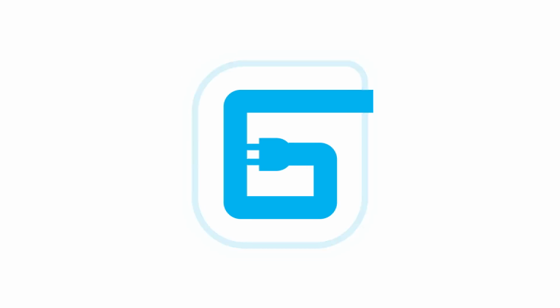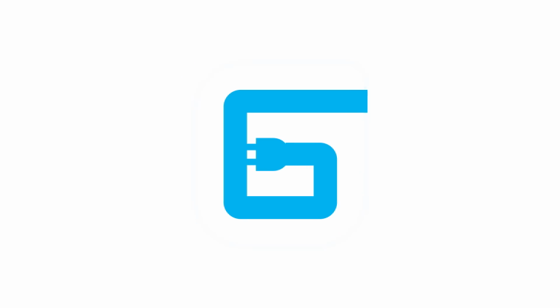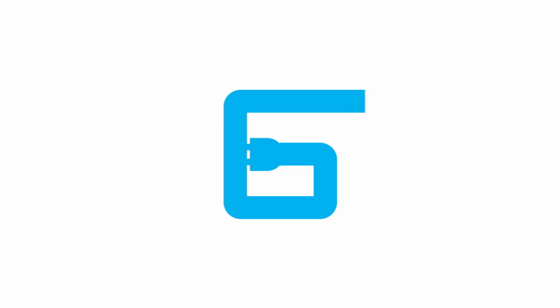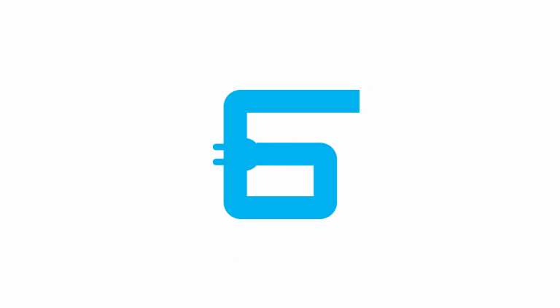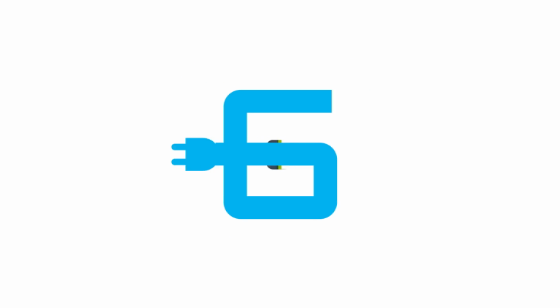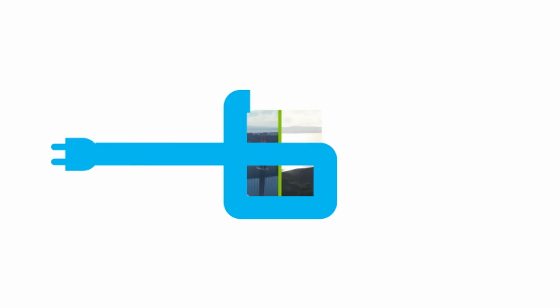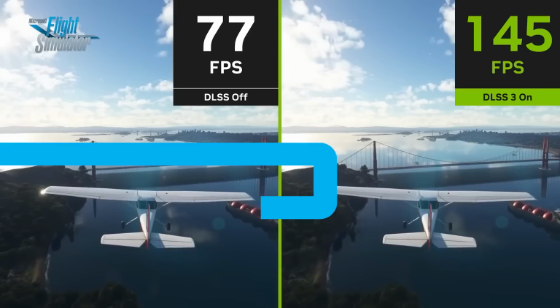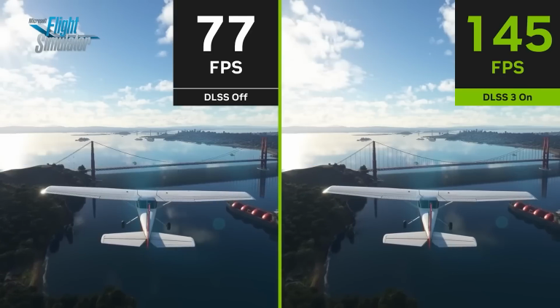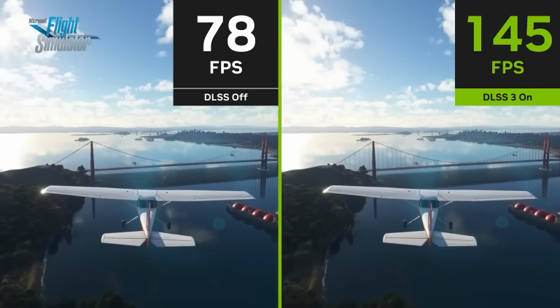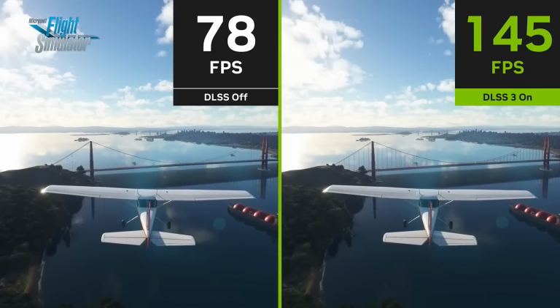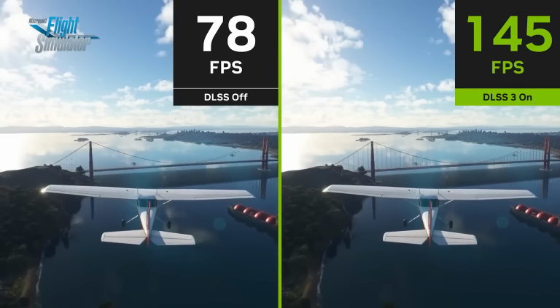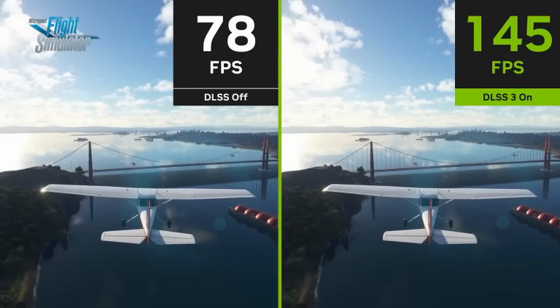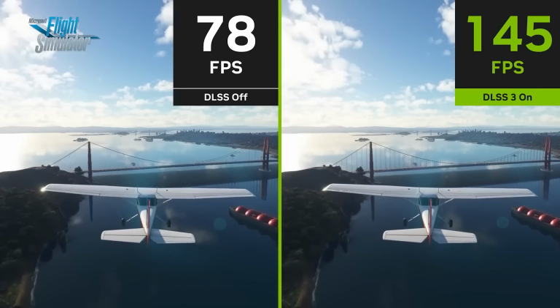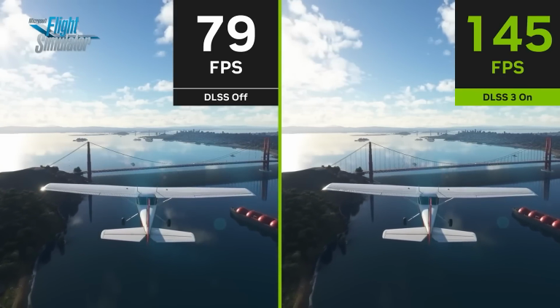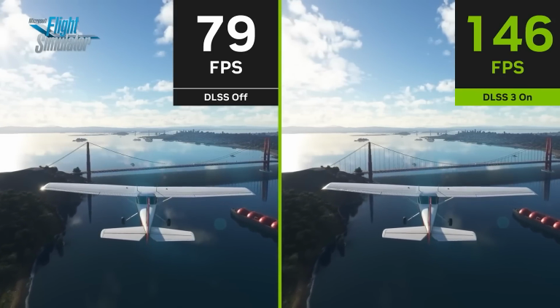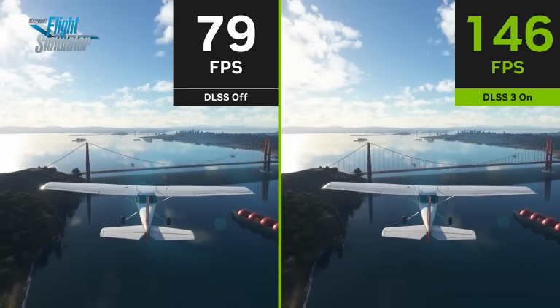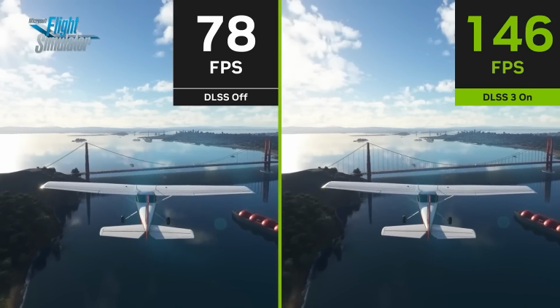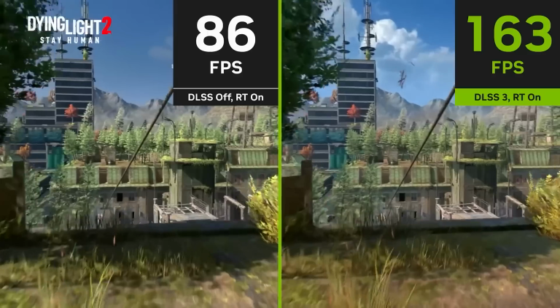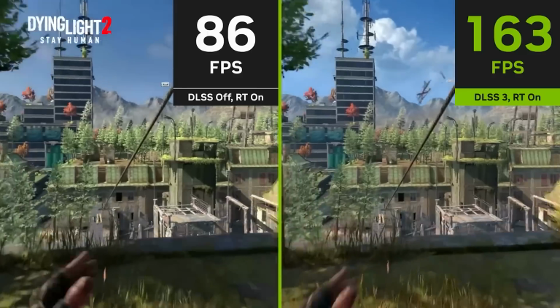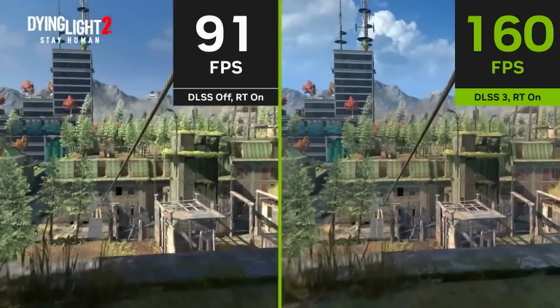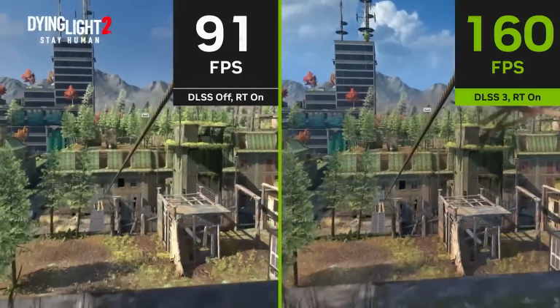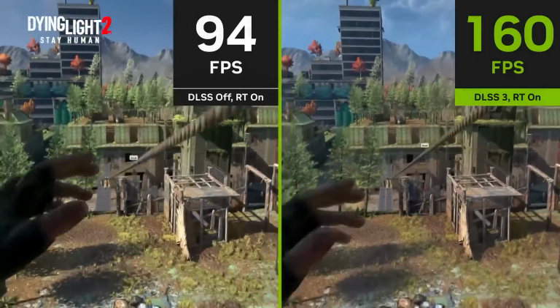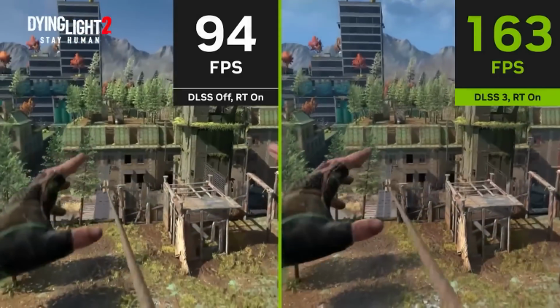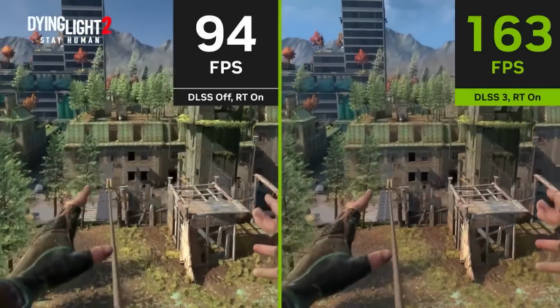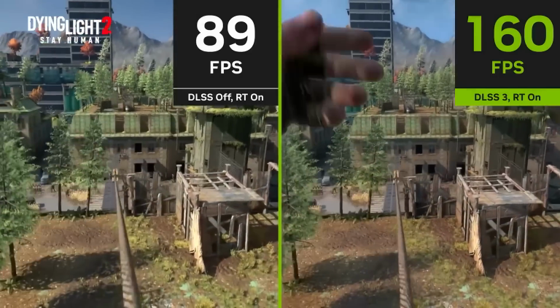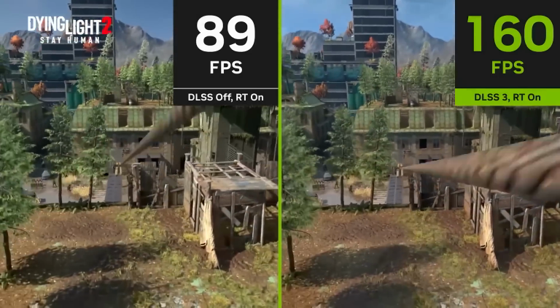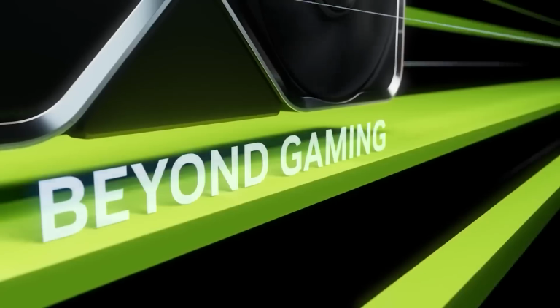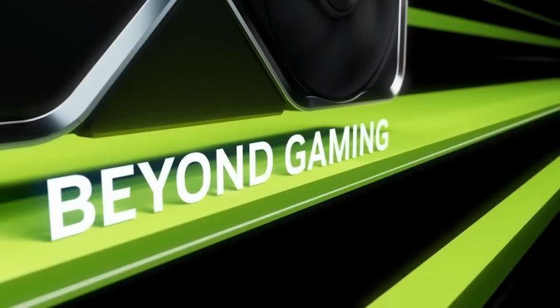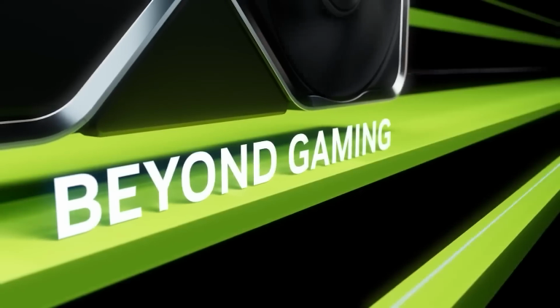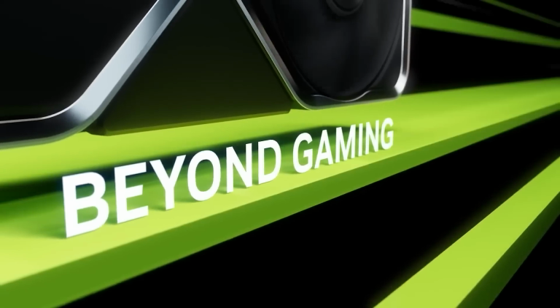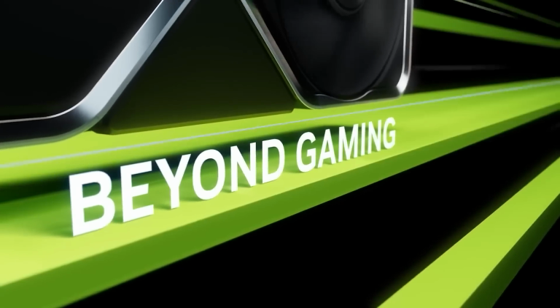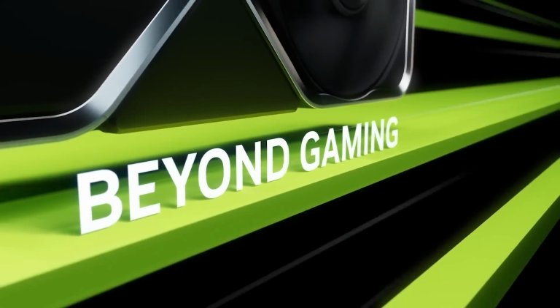Next up, it looks like NVIDIA's big GPU upgrade is already here. But before I get to that, I've got to tell you one of my favorite ways to learn more about computers.